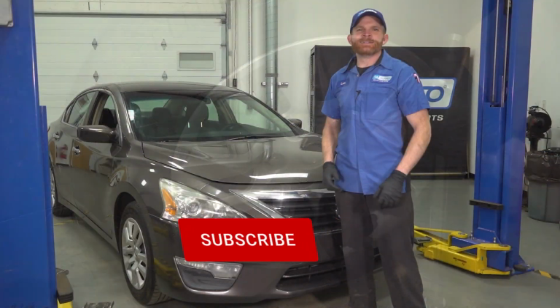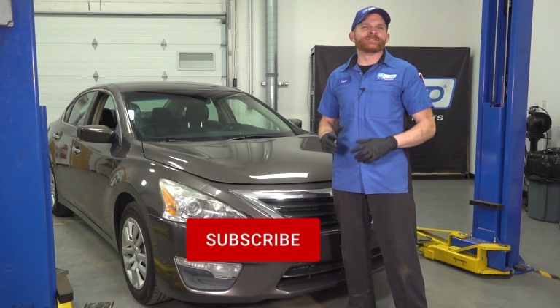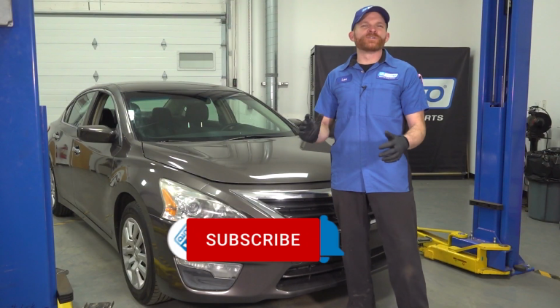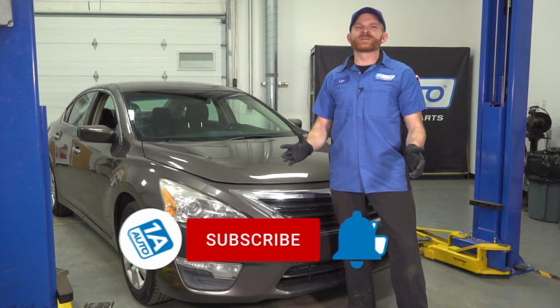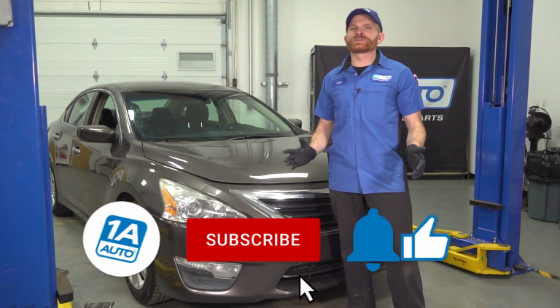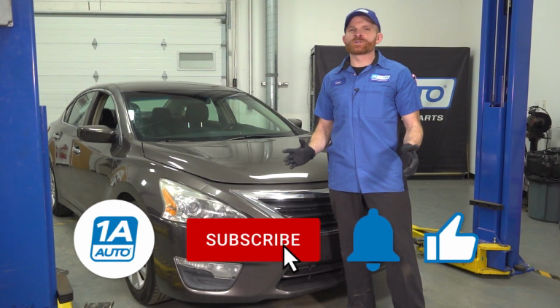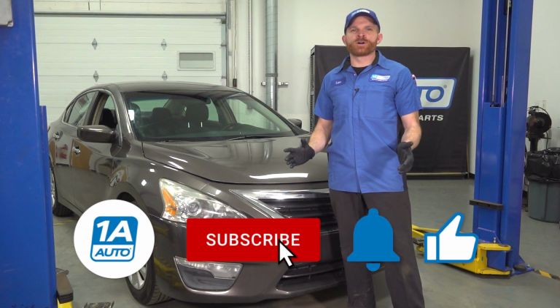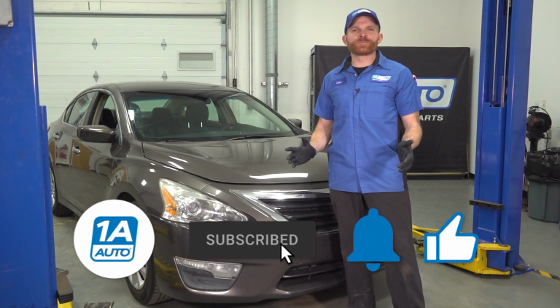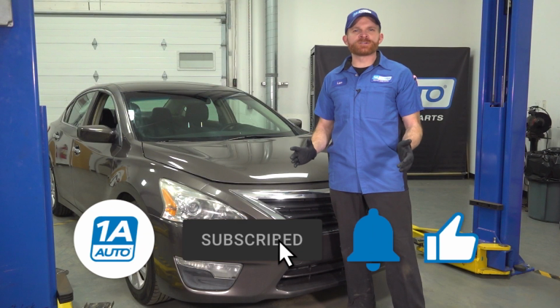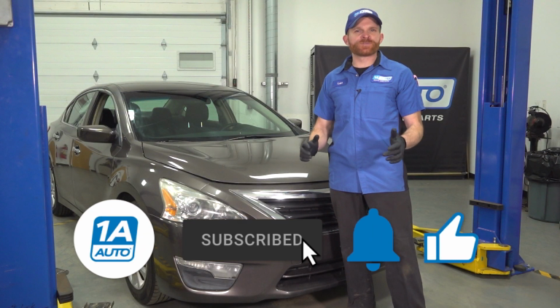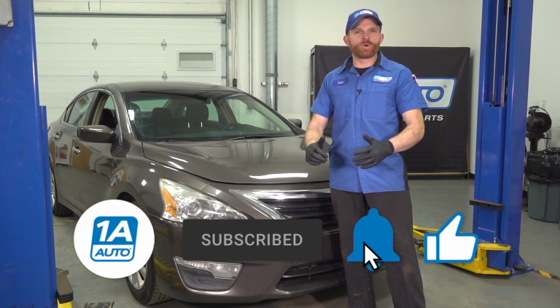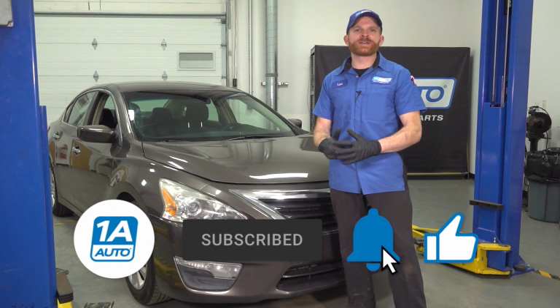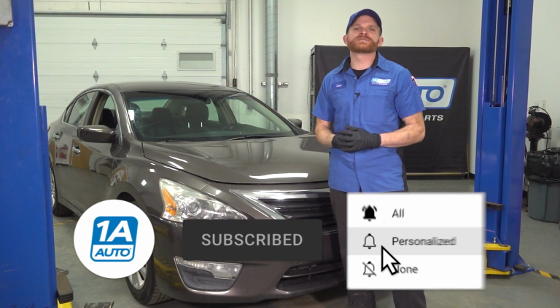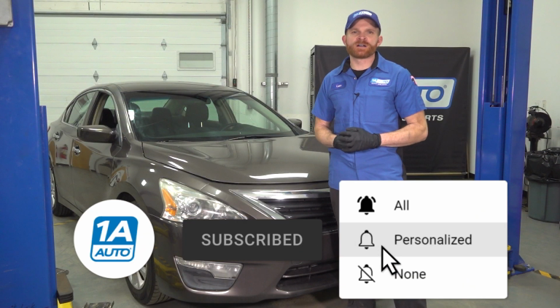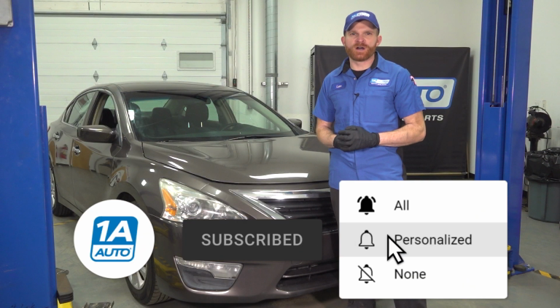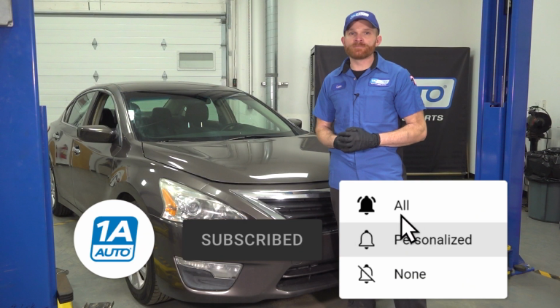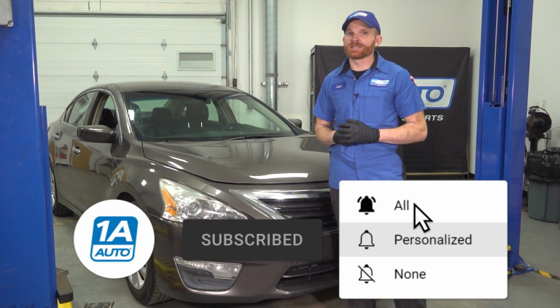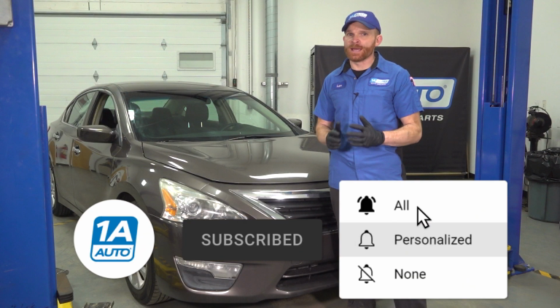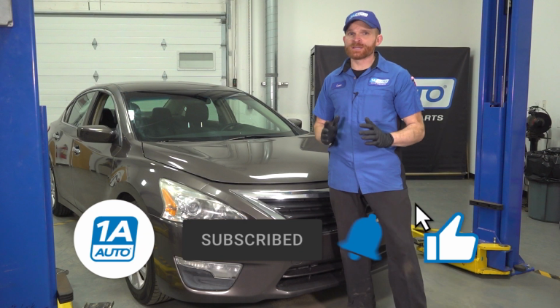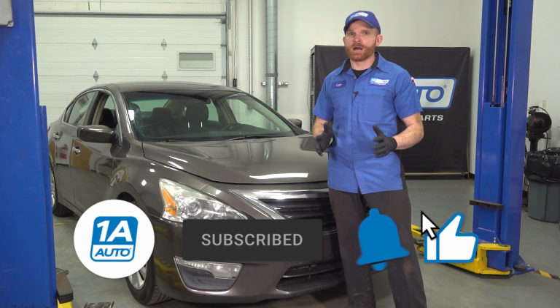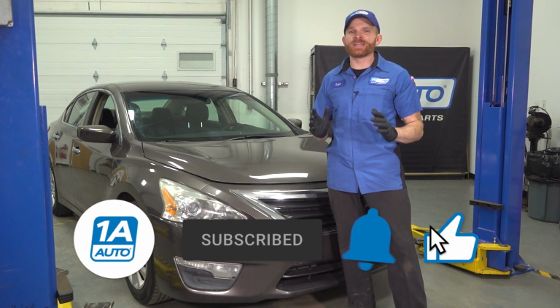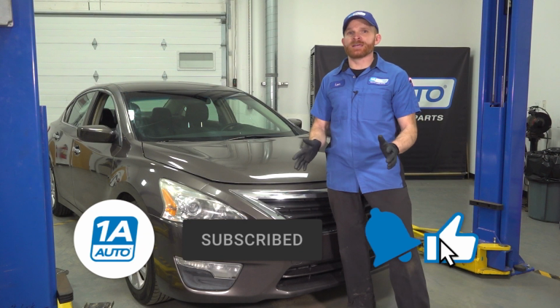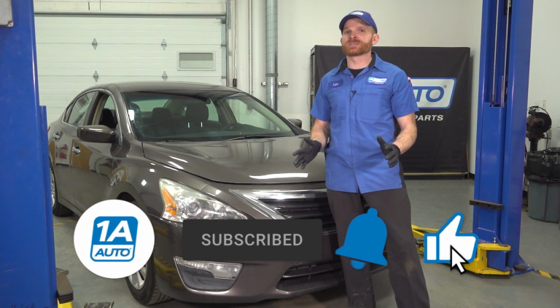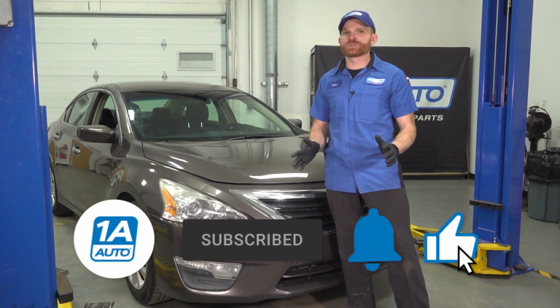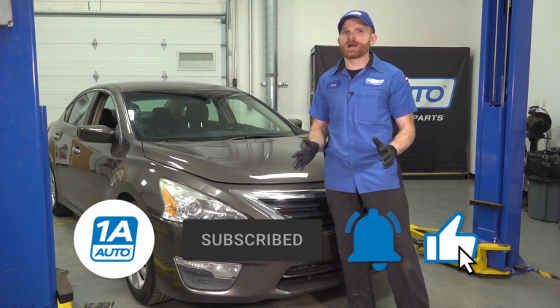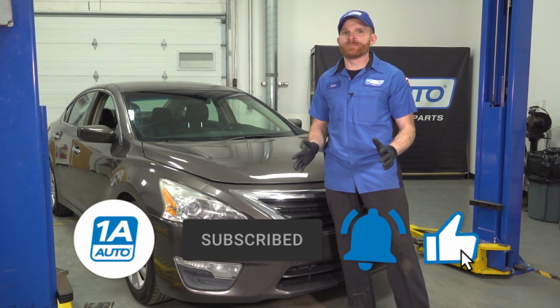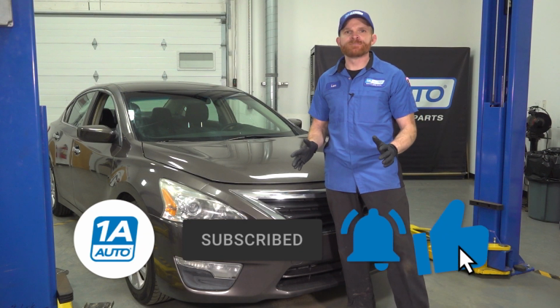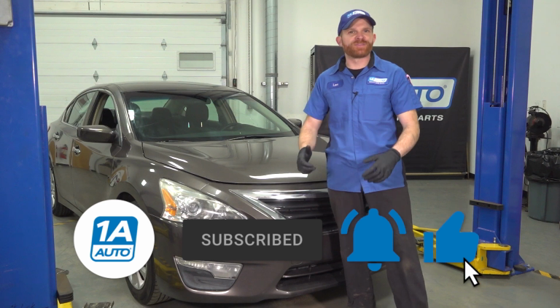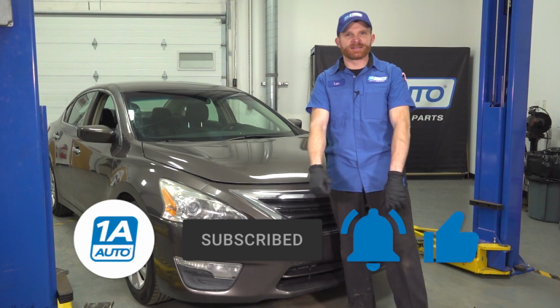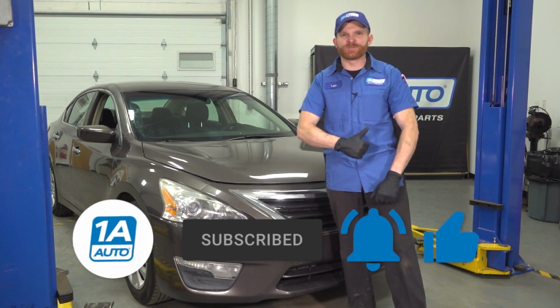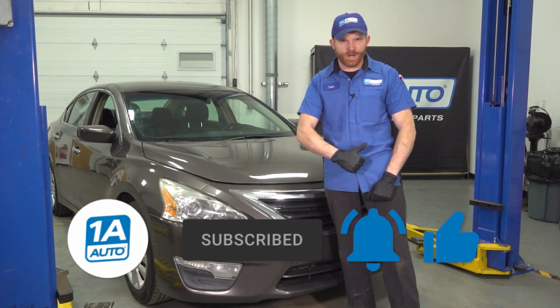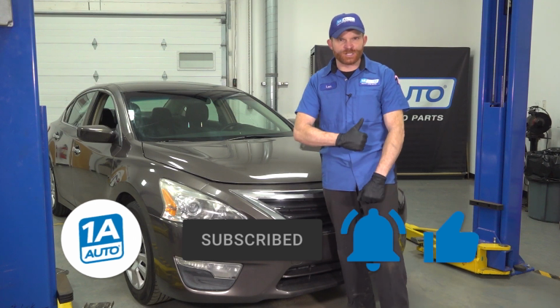Don't forget to order all your parts from 1AAuto.com. Like, comment, and subscribe. Thanks for watching.